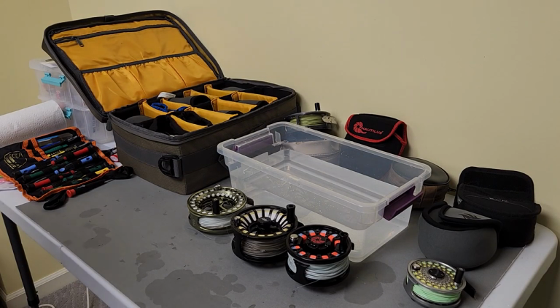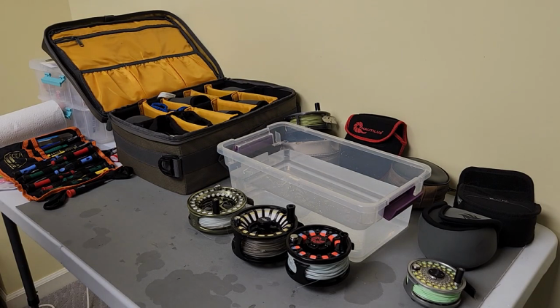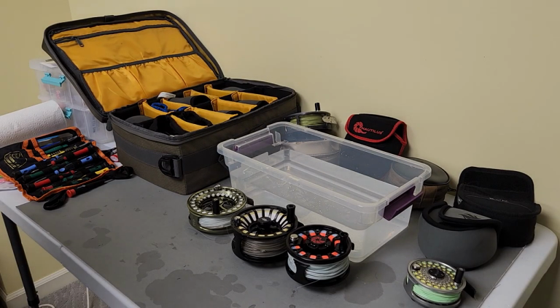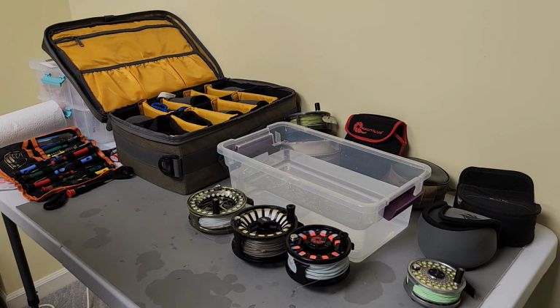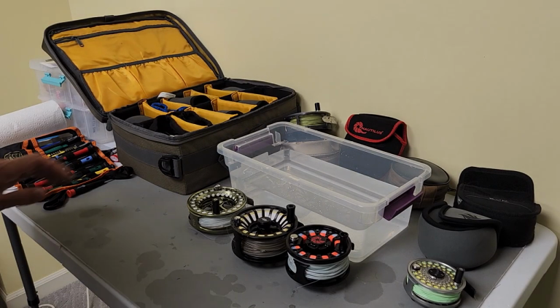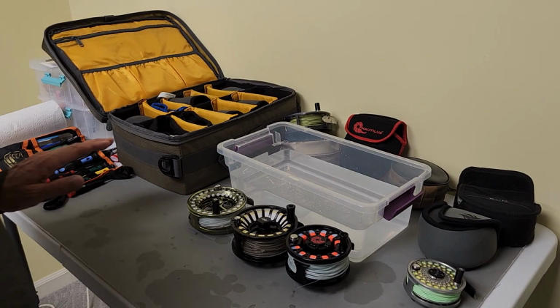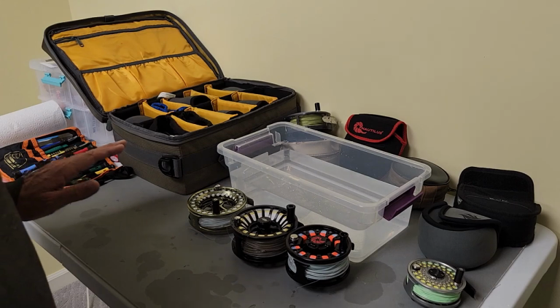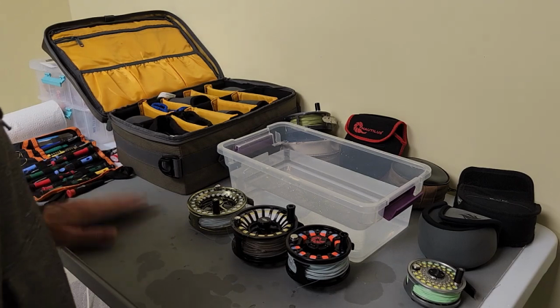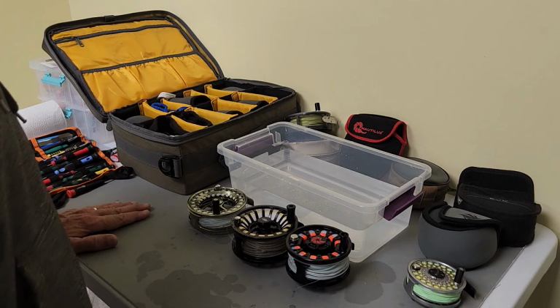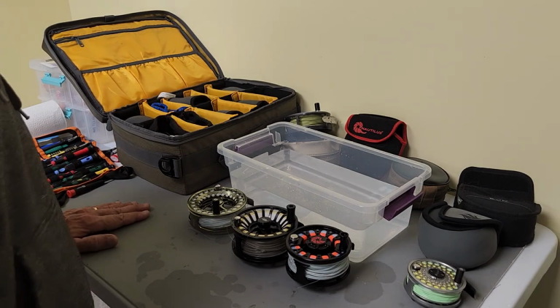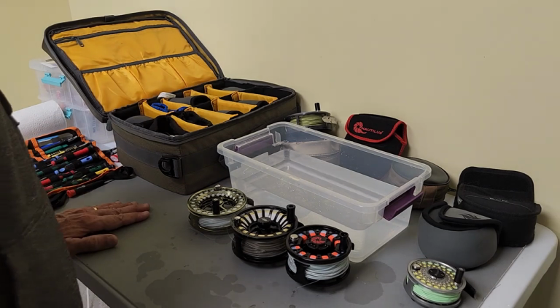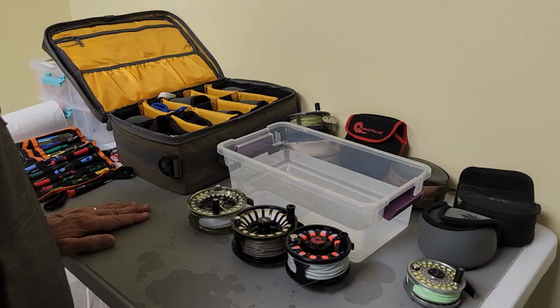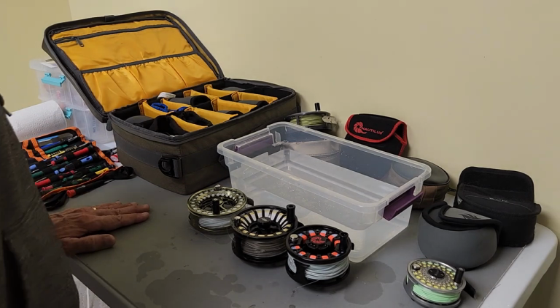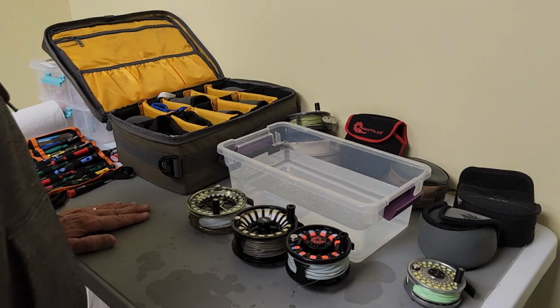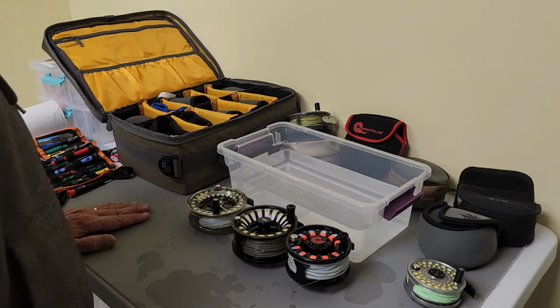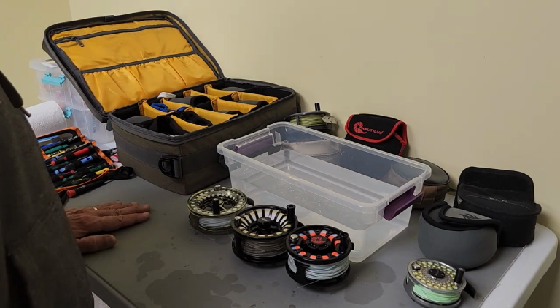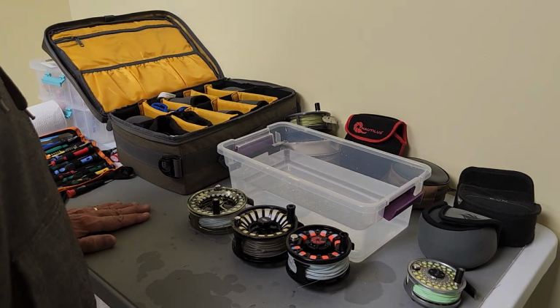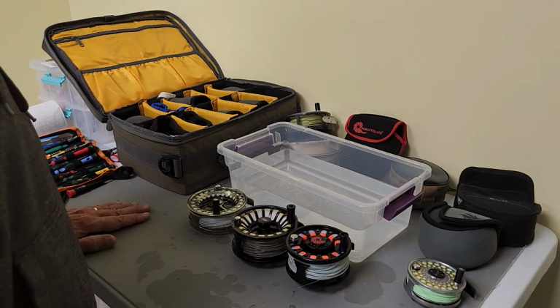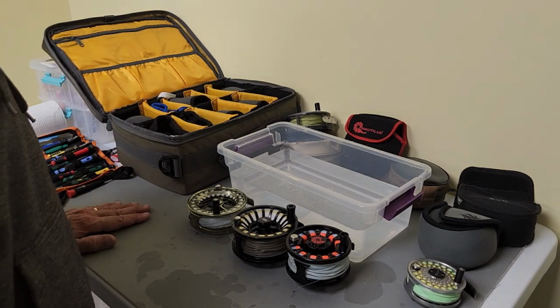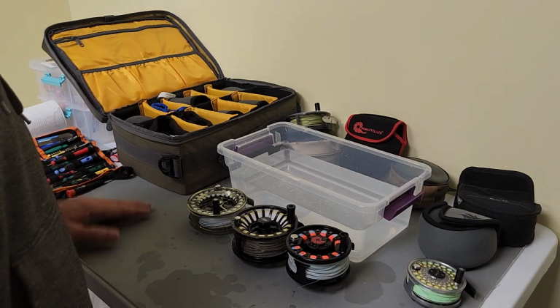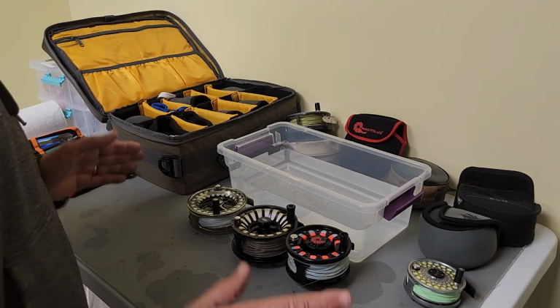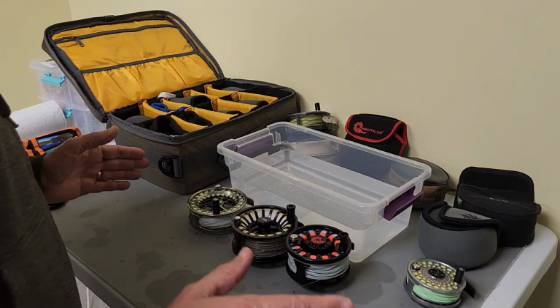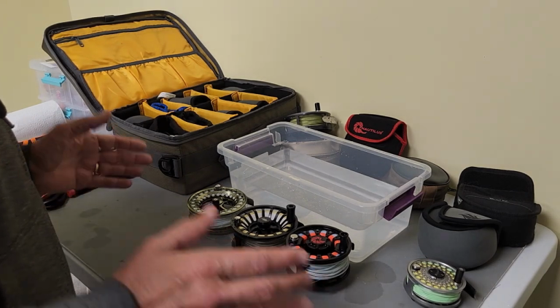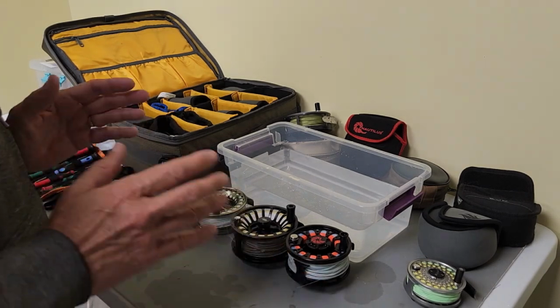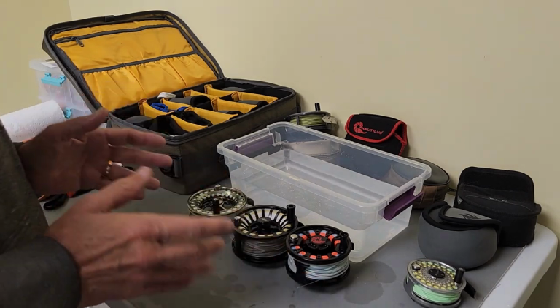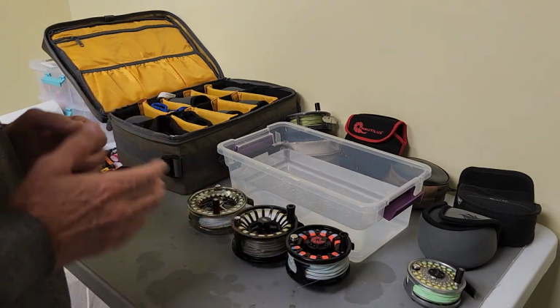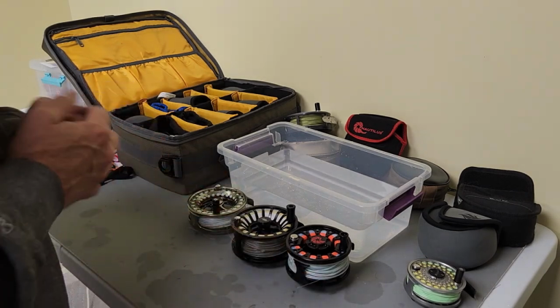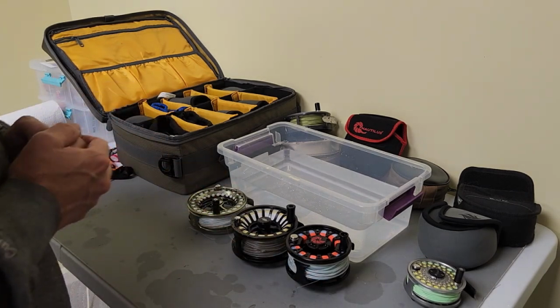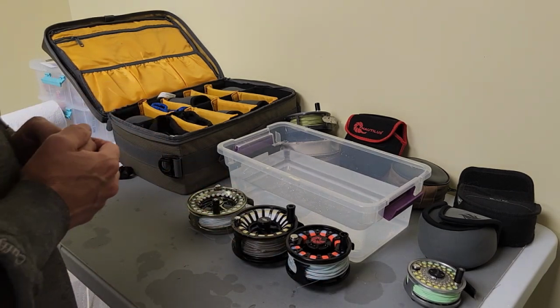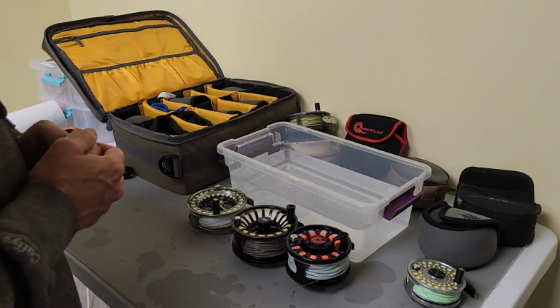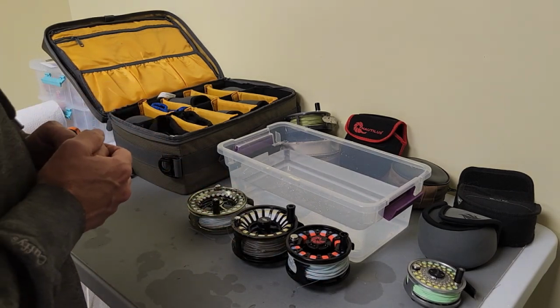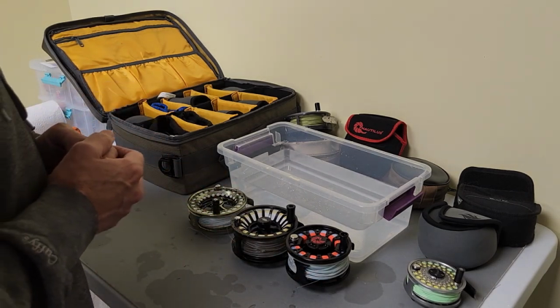Welcome back to The Unknown Angler. Today we're going to talk about how to clean and store your saltwater reels.